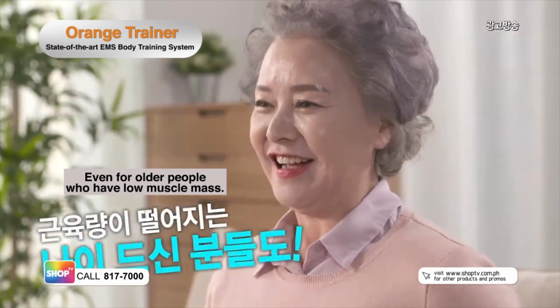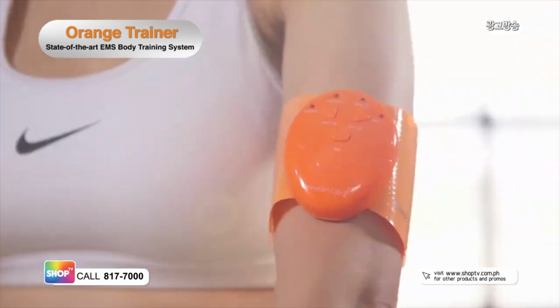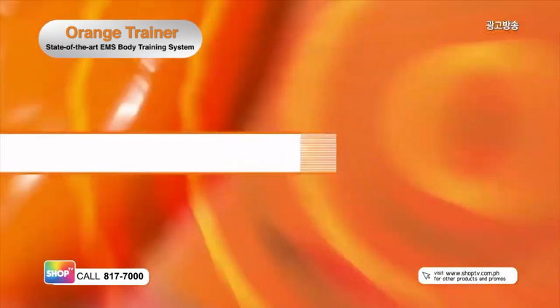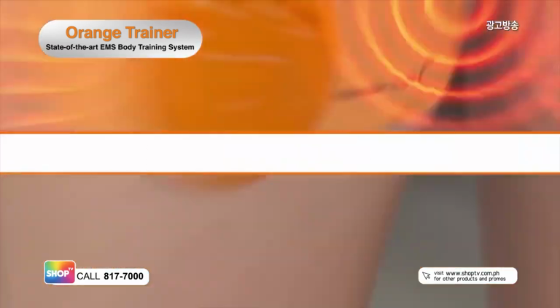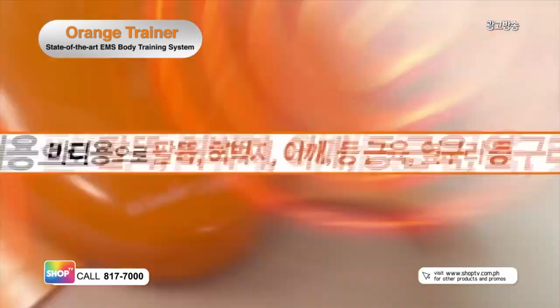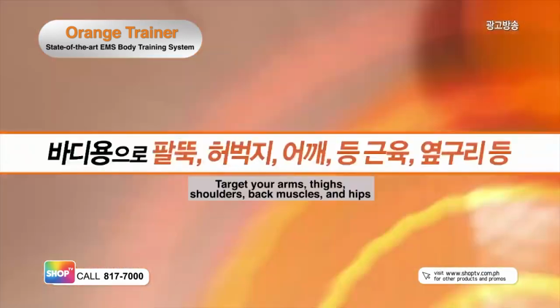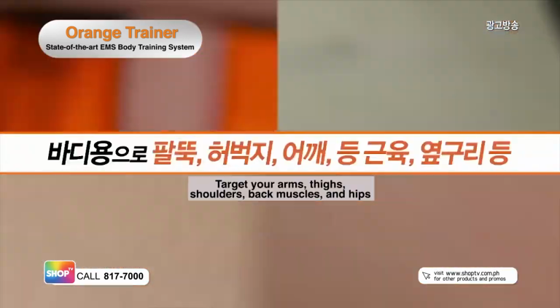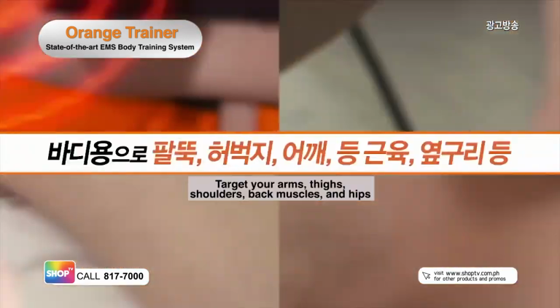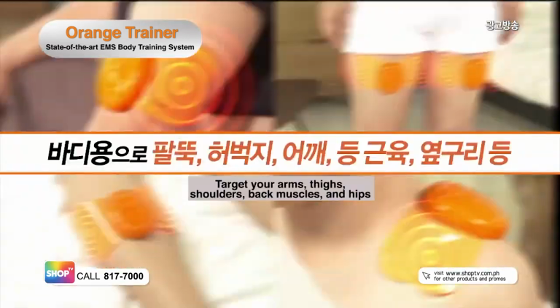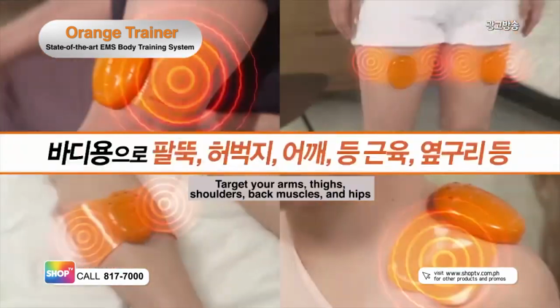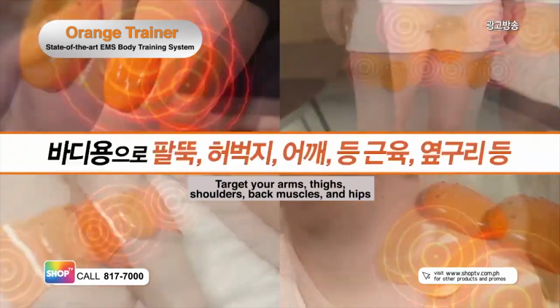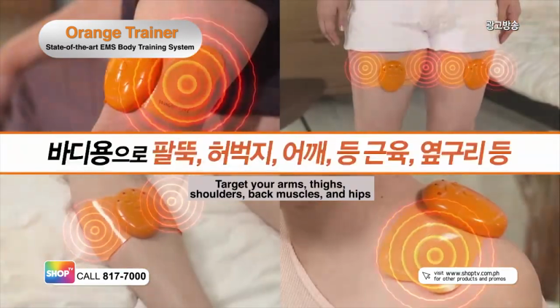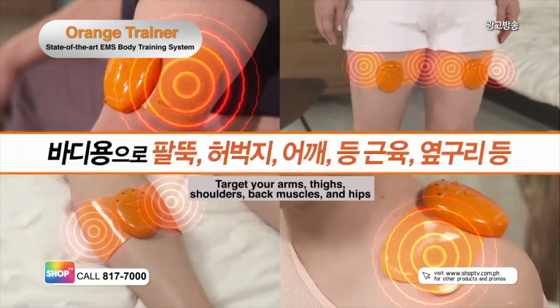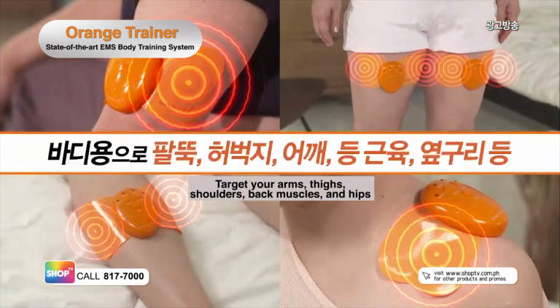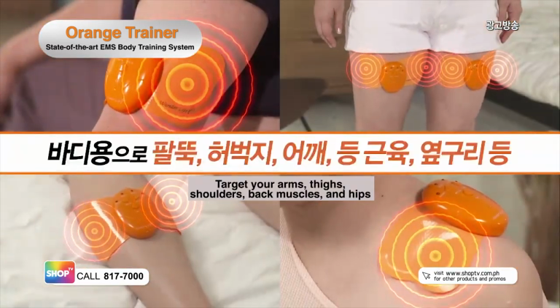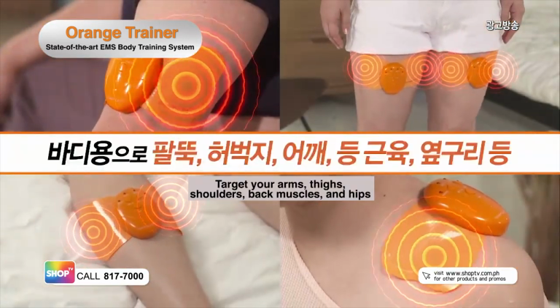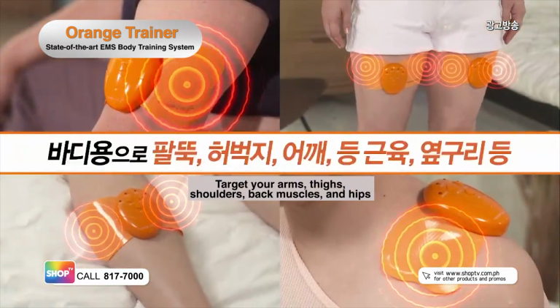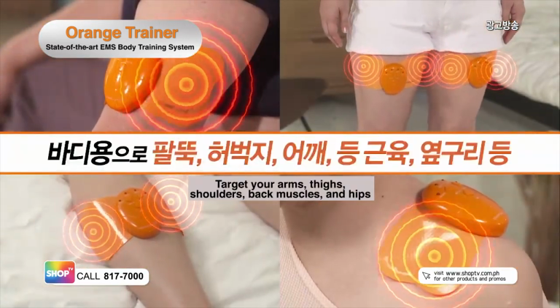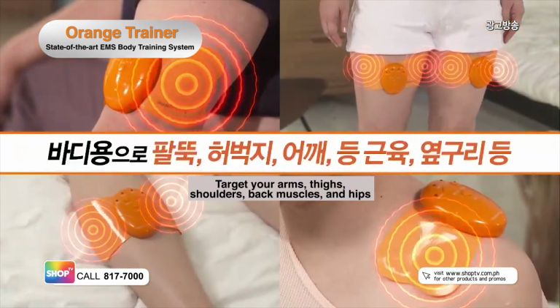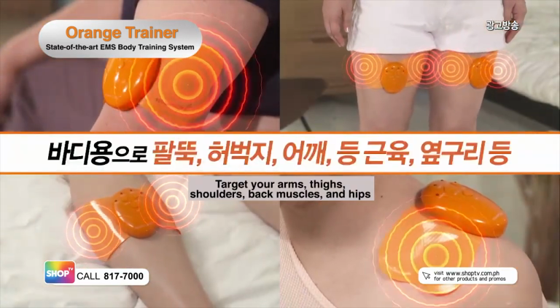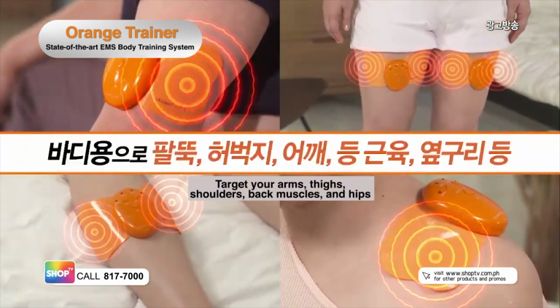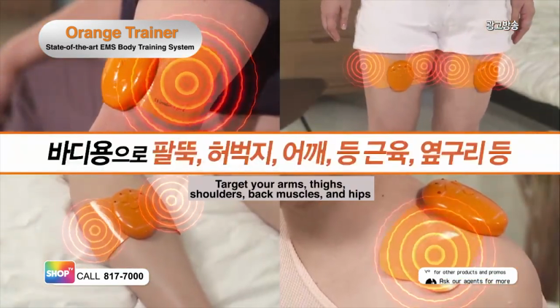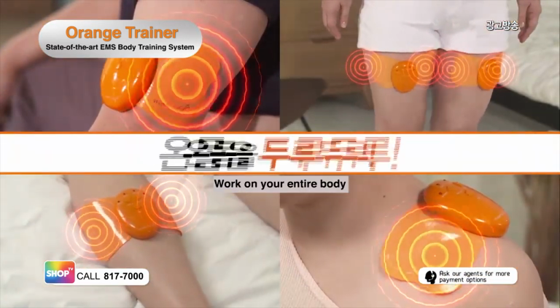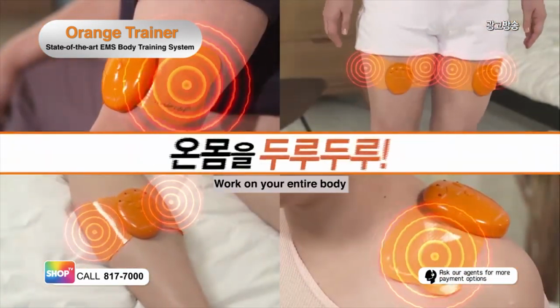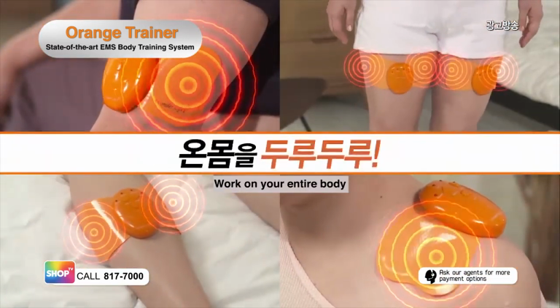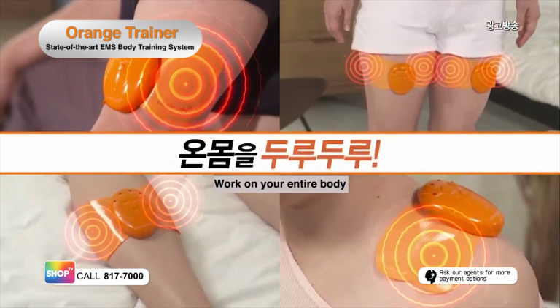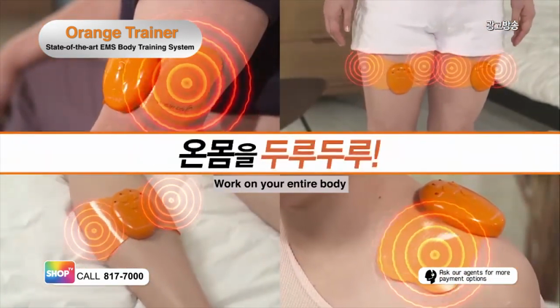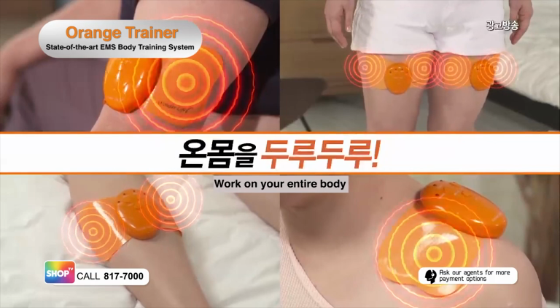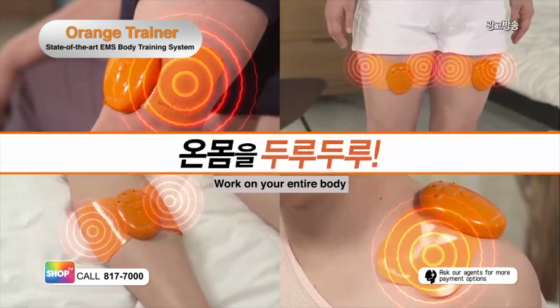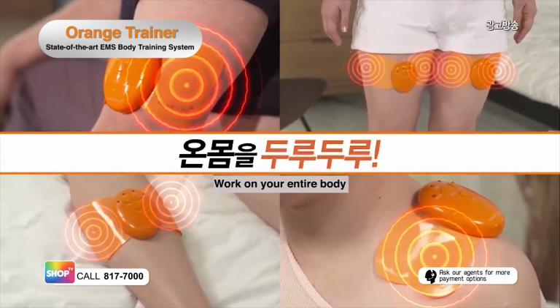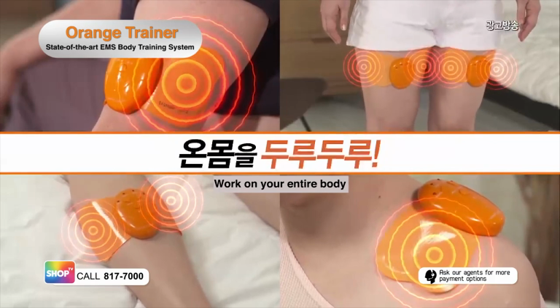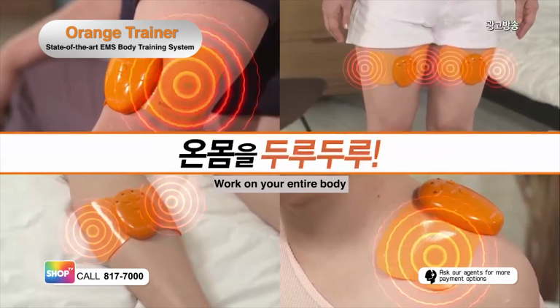Target your arms, thighs, shoulders, back muscles, and hips. Work on your entire body.